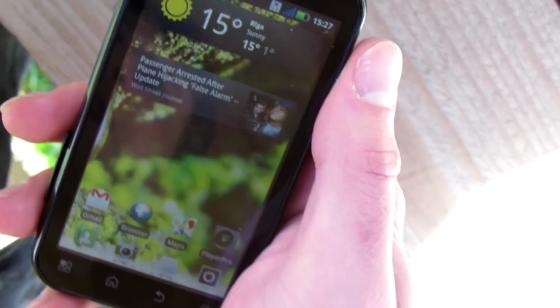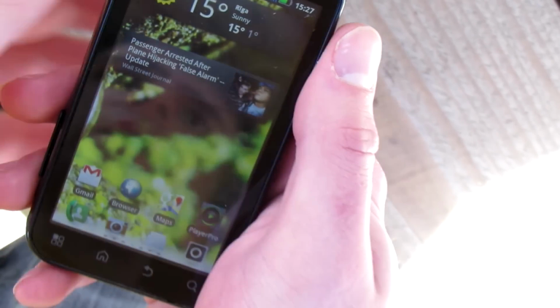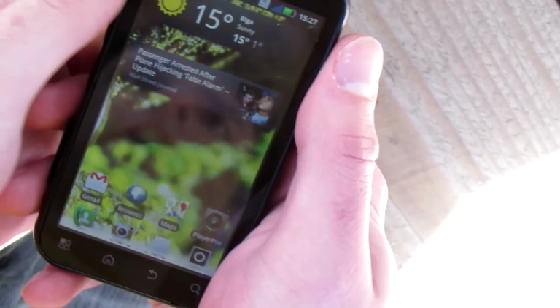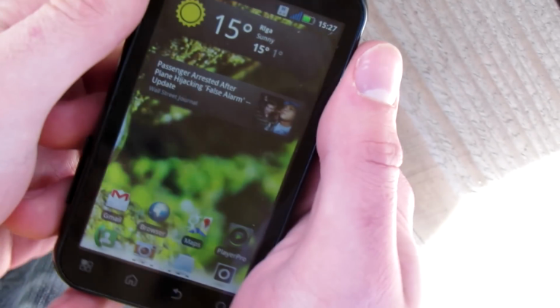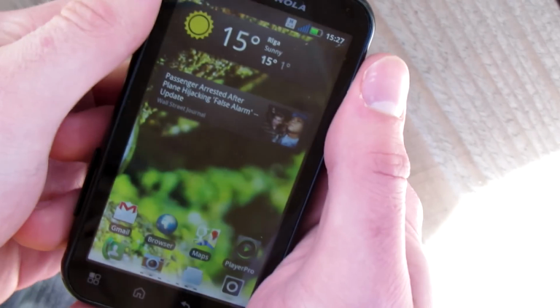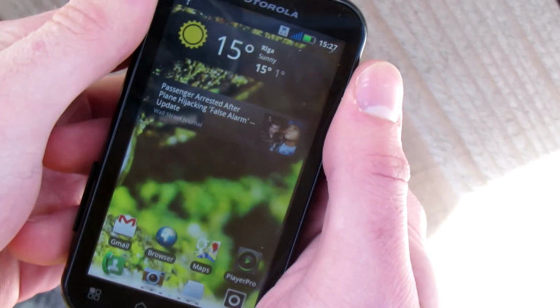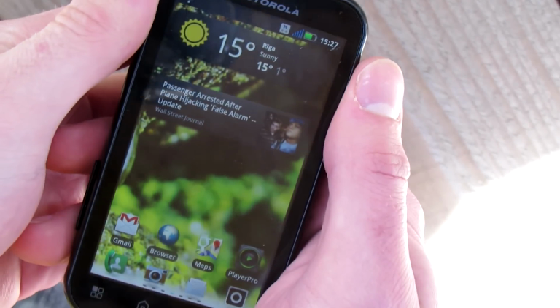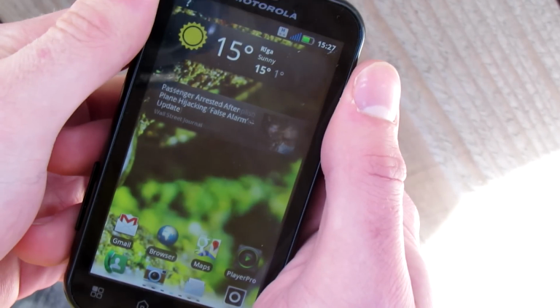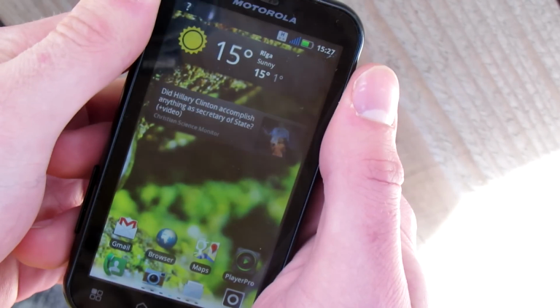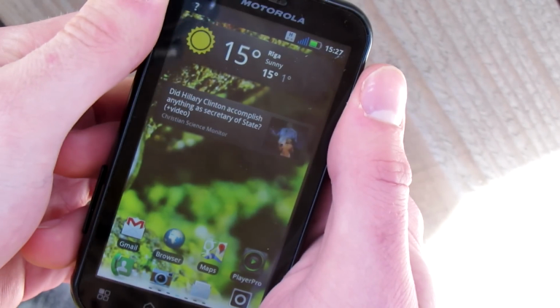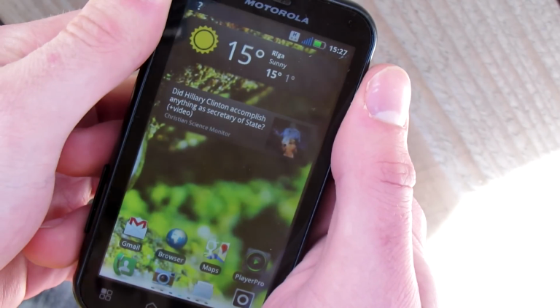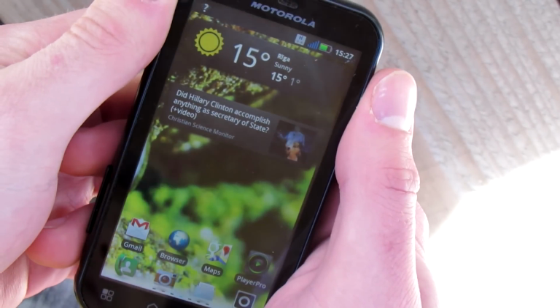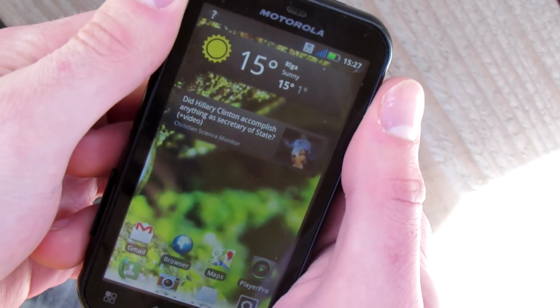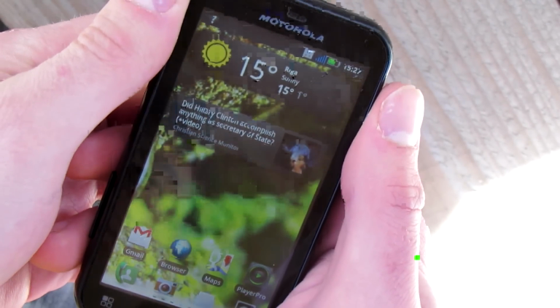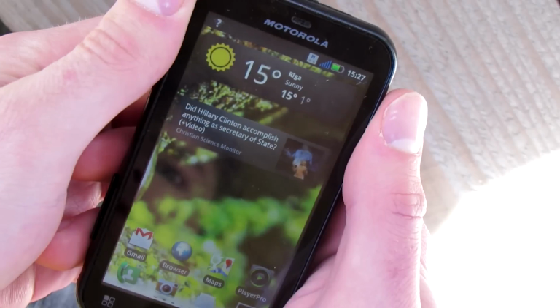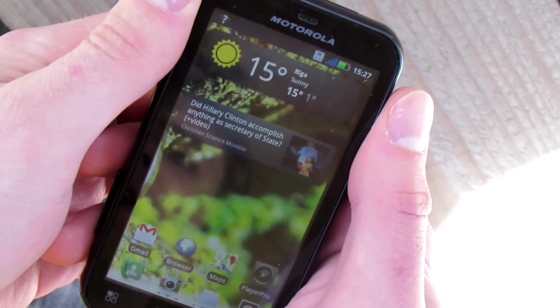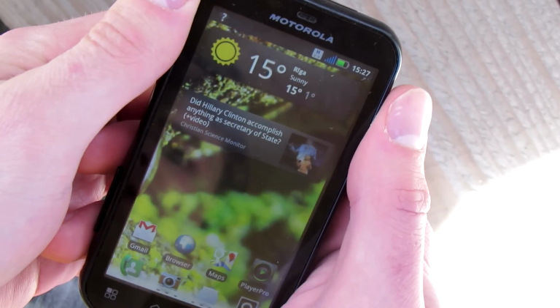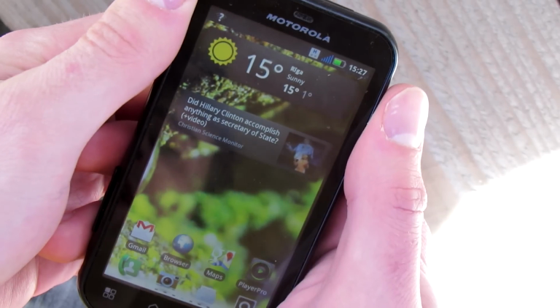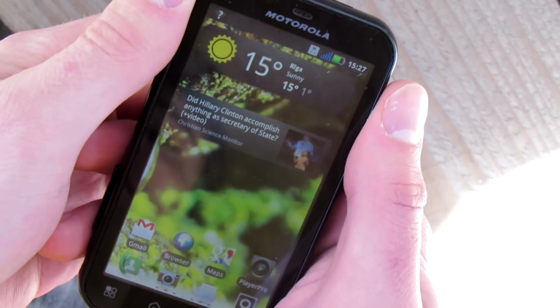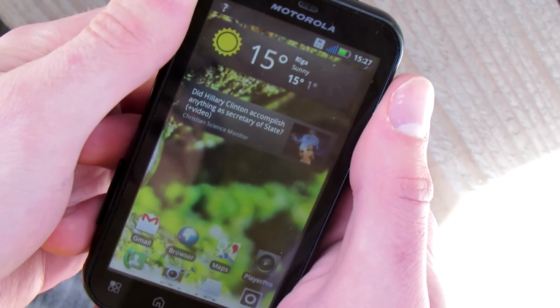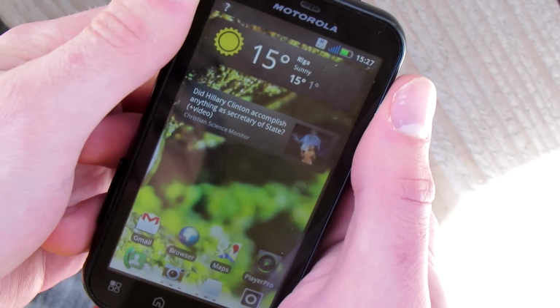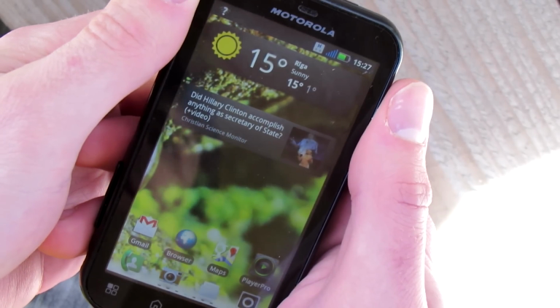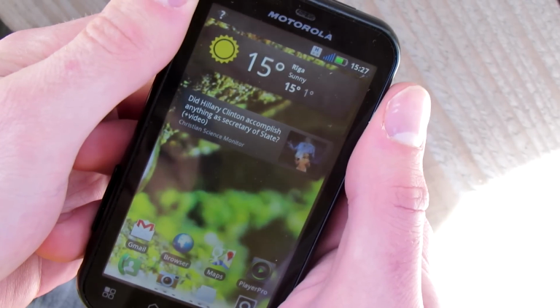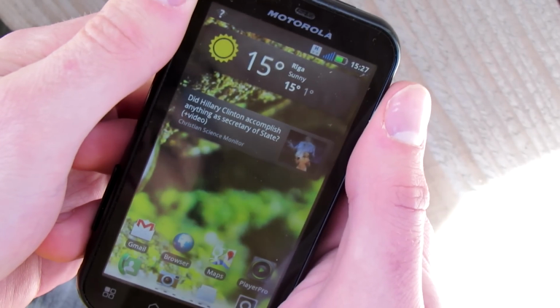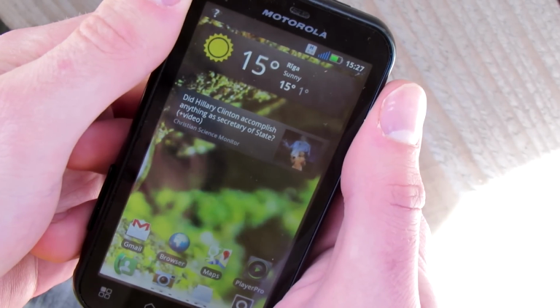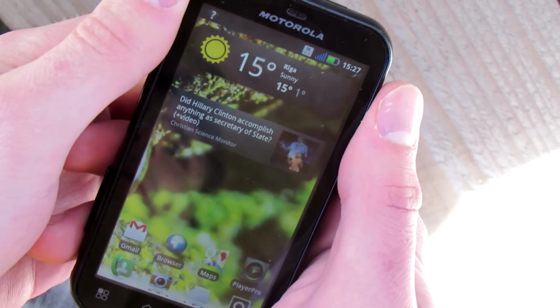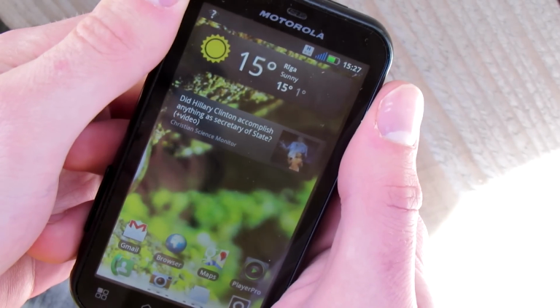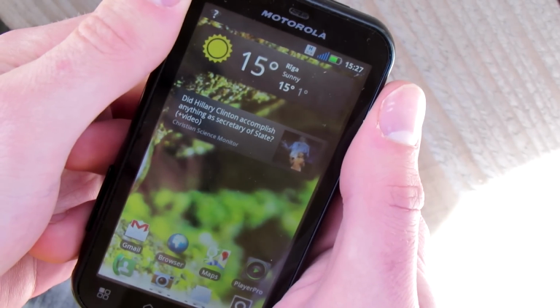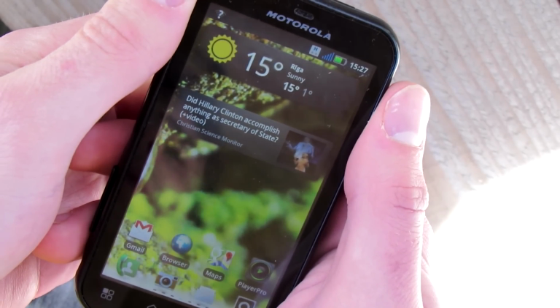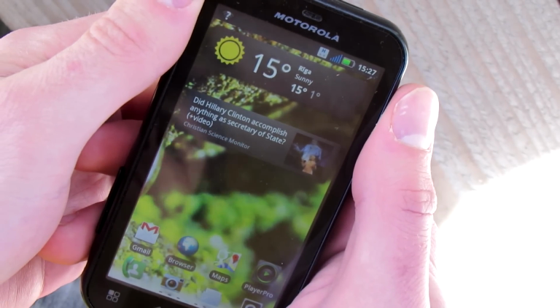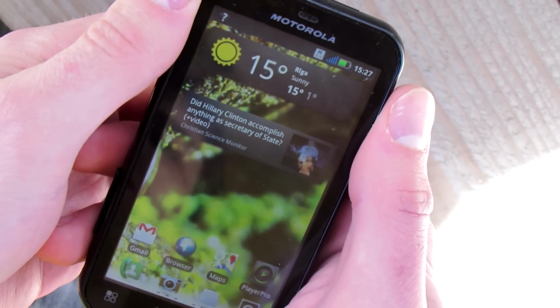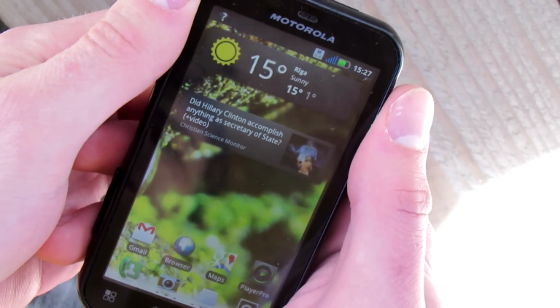Hey guys, this is my Motorola Defy Plus cell phone and today I will show you how to fix your GPS problems.